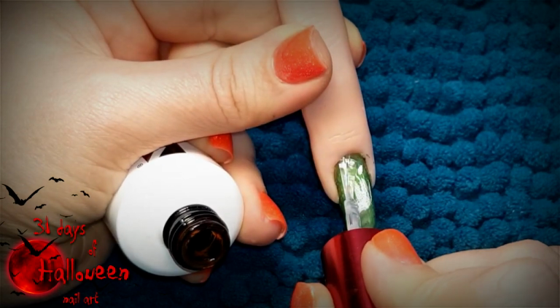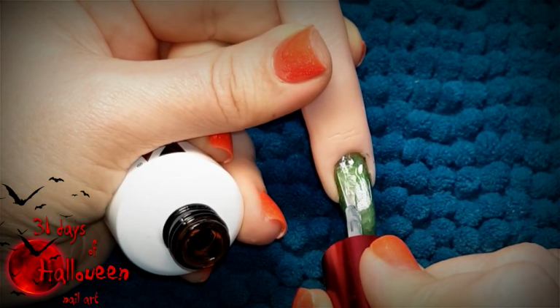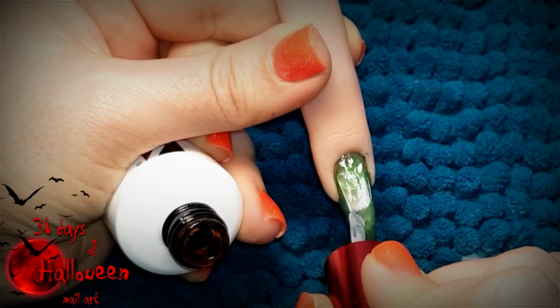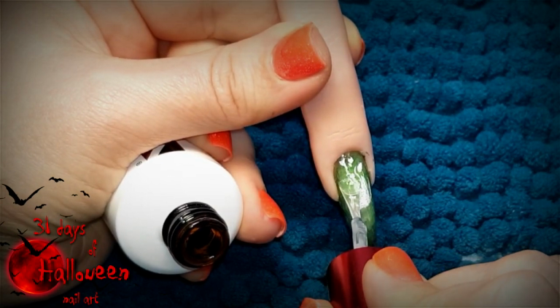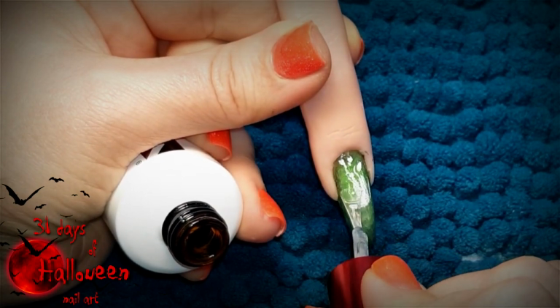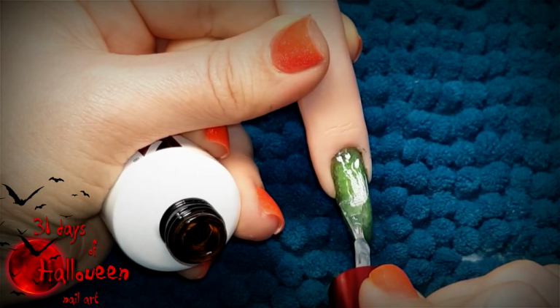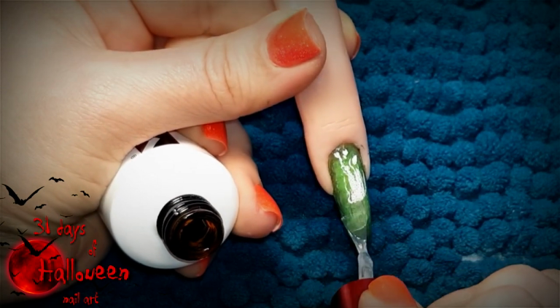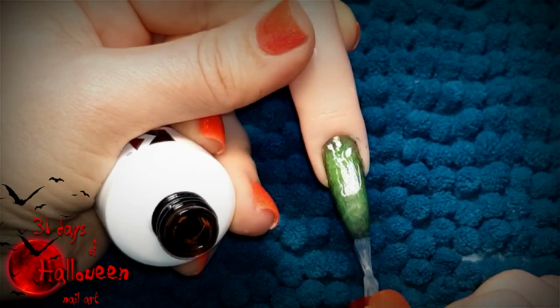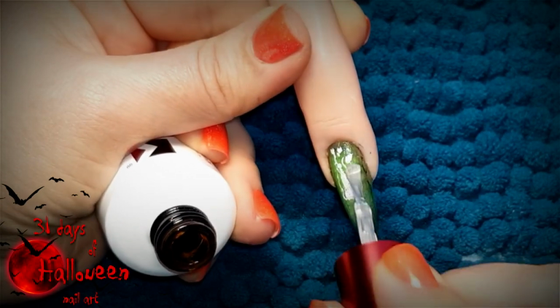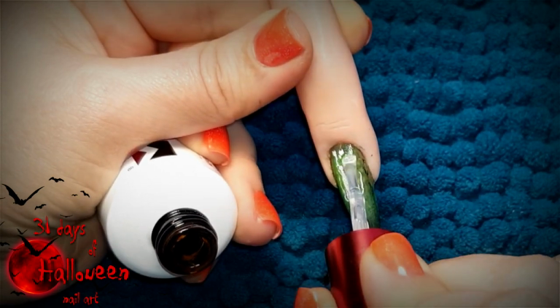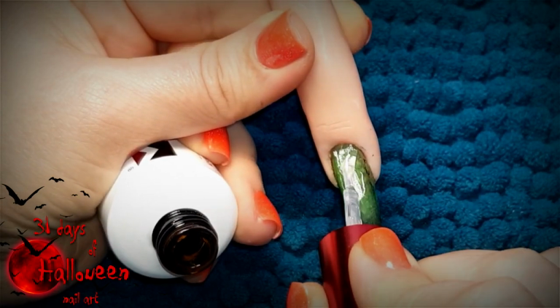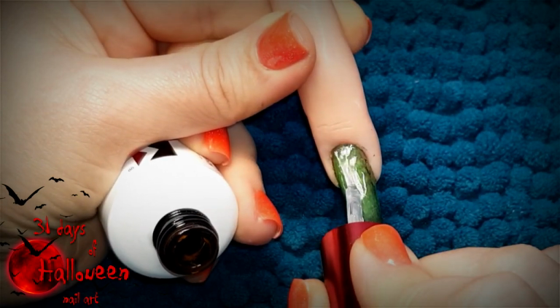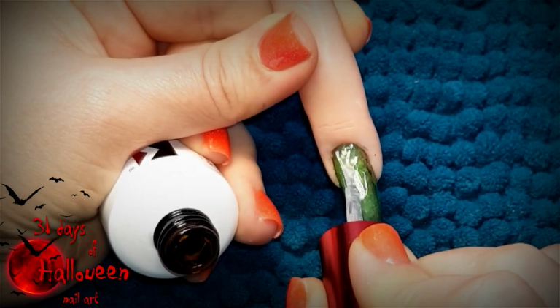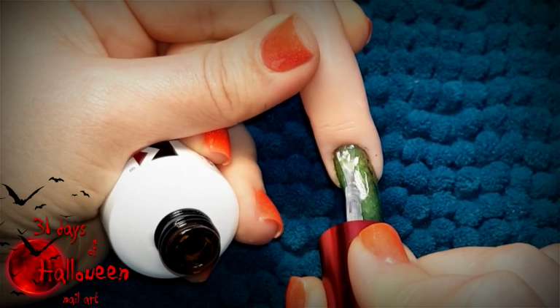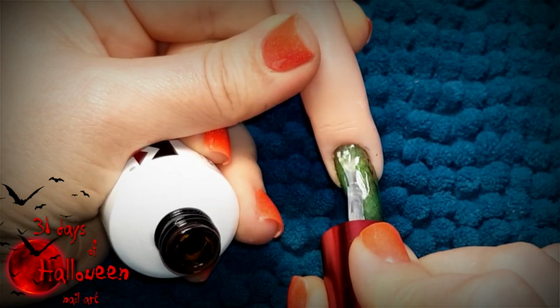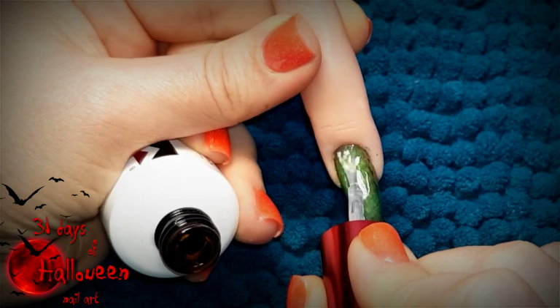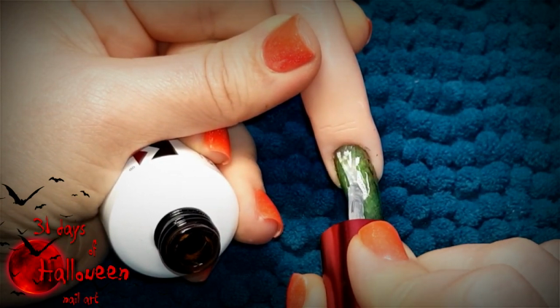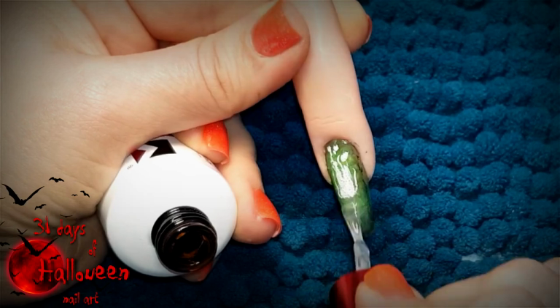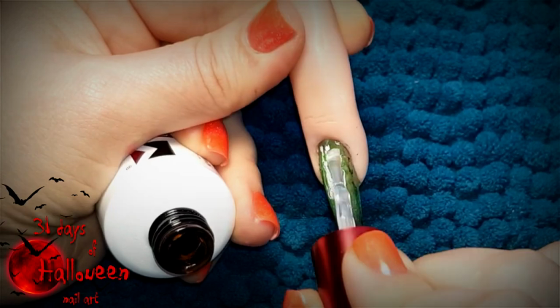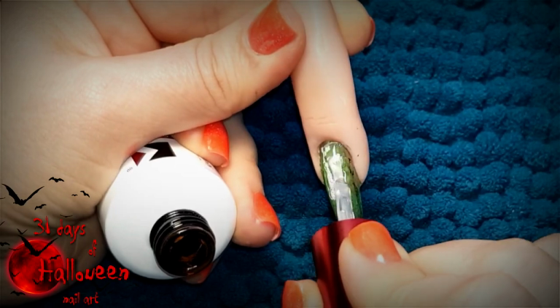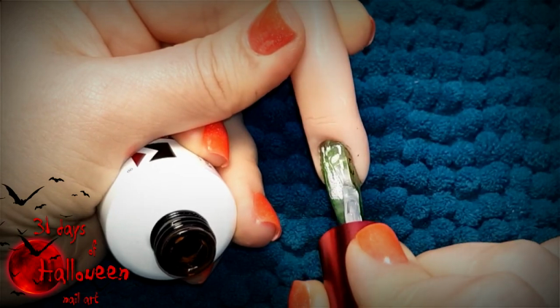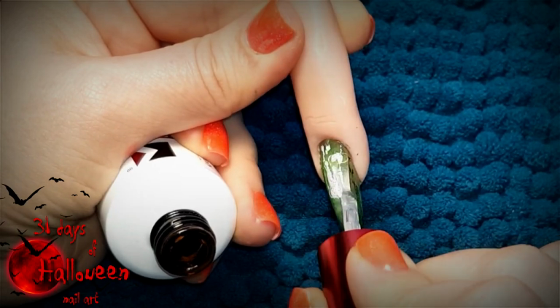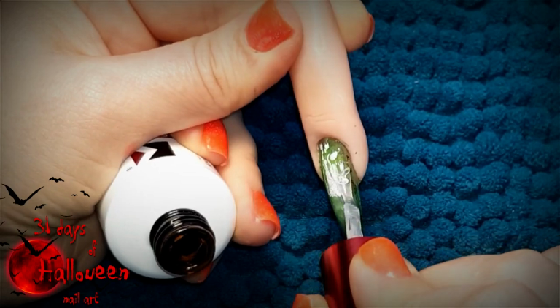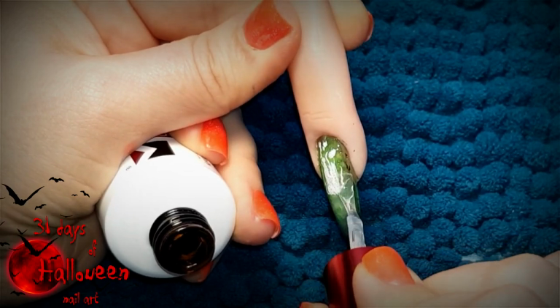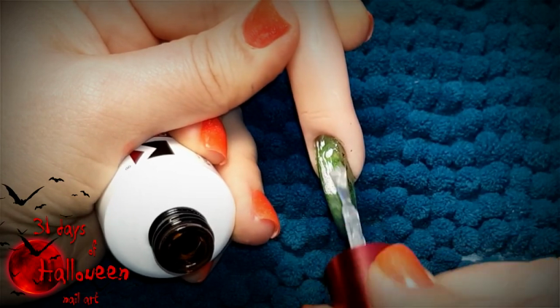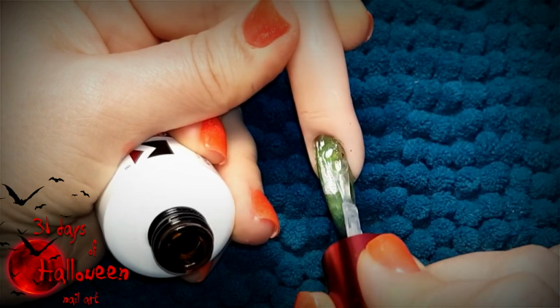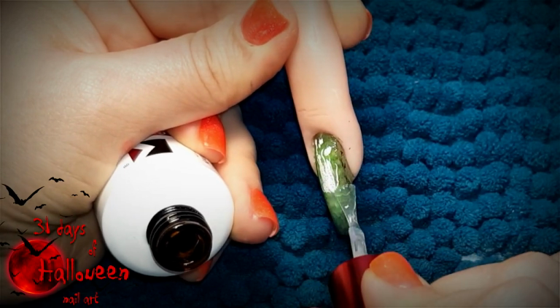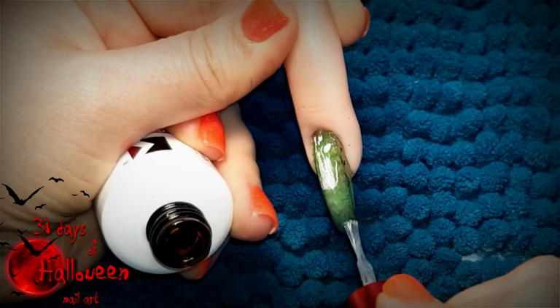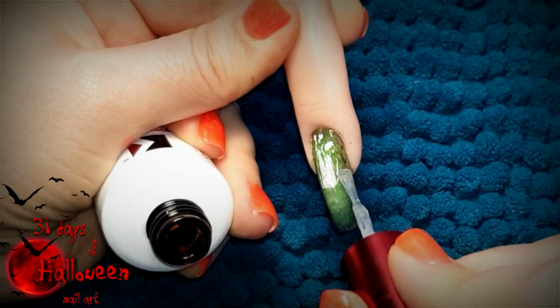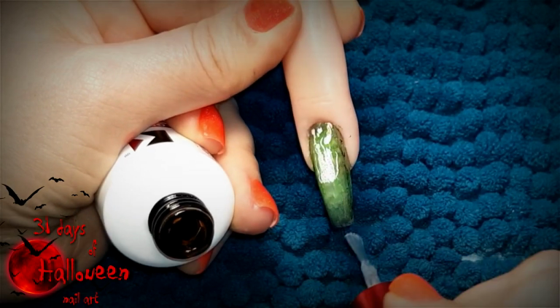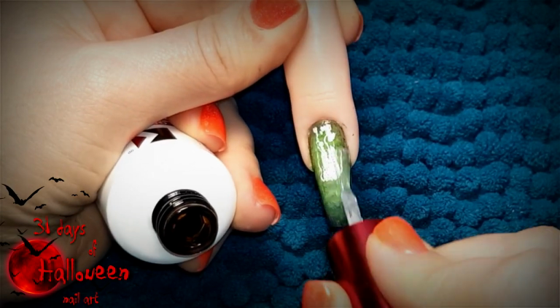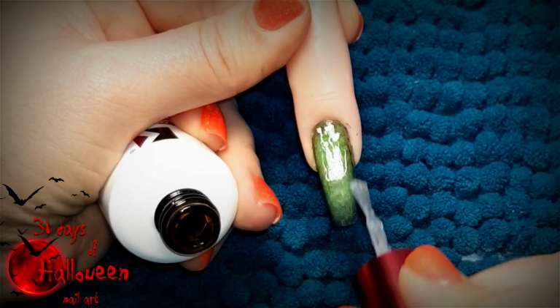You can then add a no-wipe top coat to the entire nail and this will seal in the ombre and the cauldron bubbles as well.